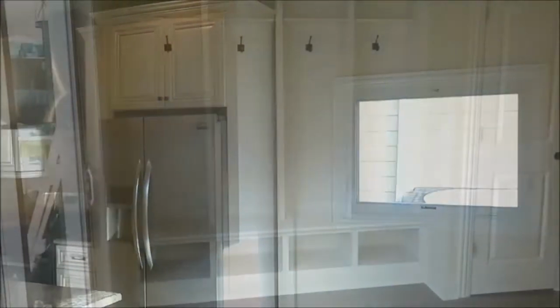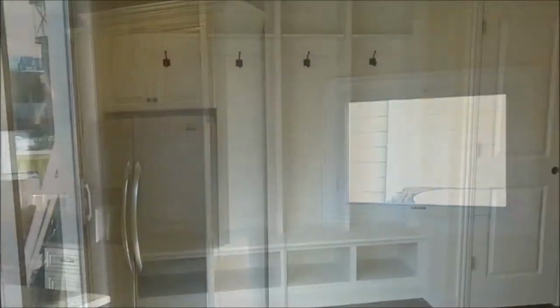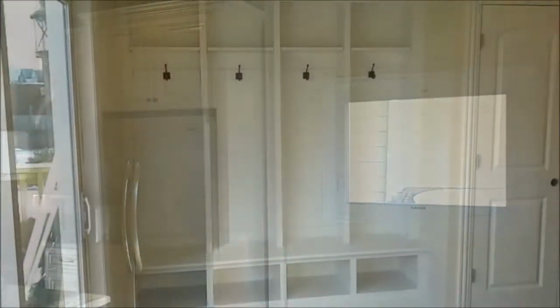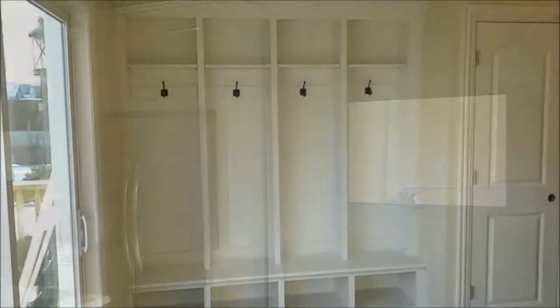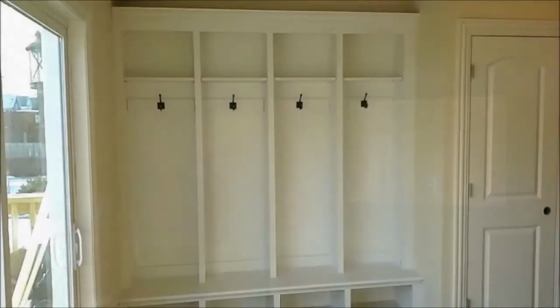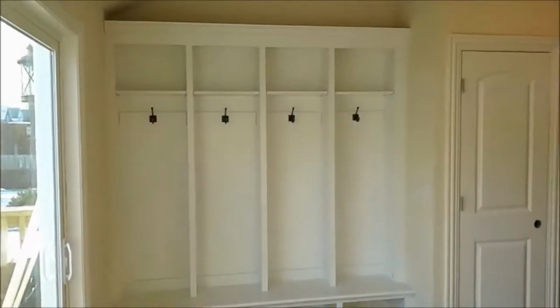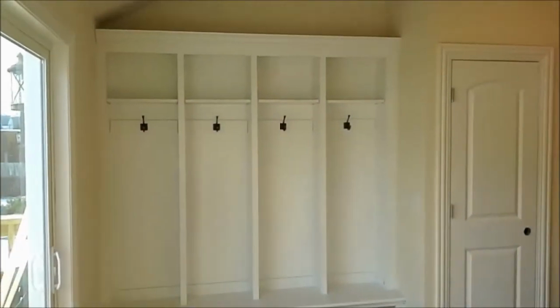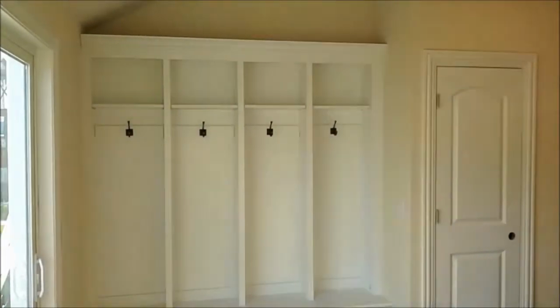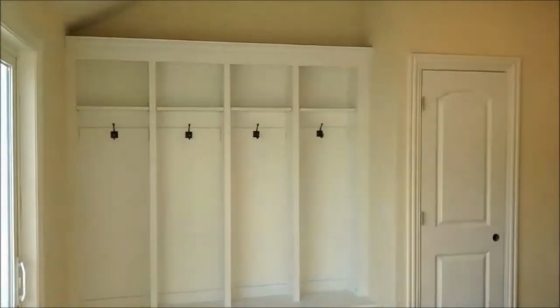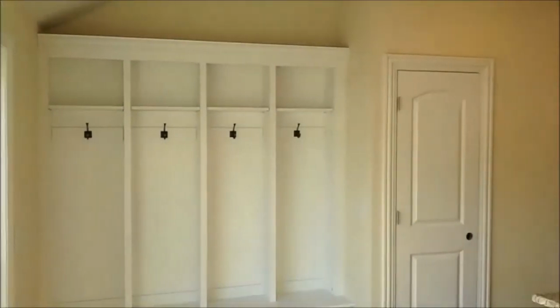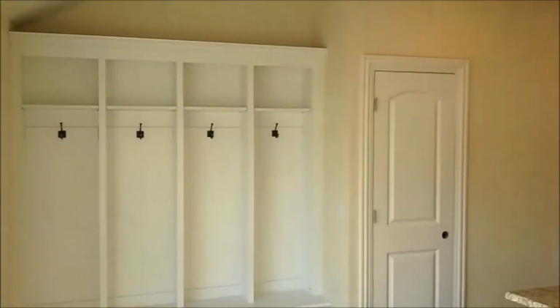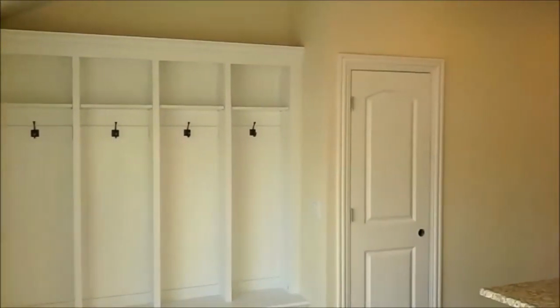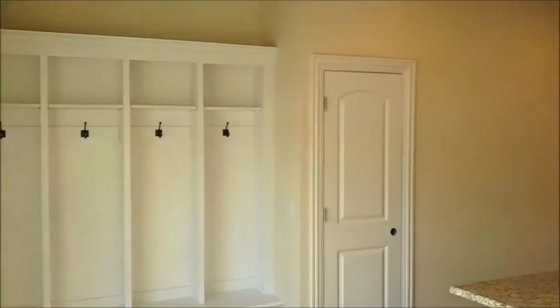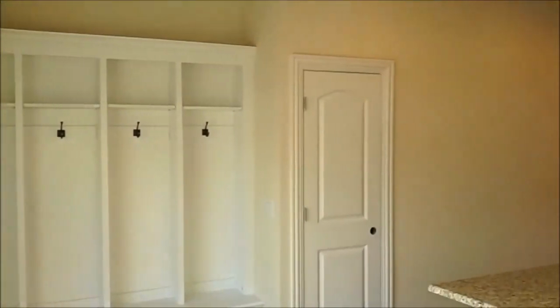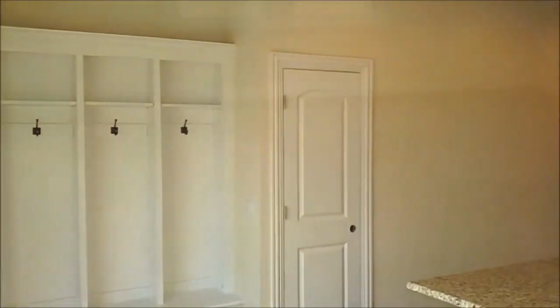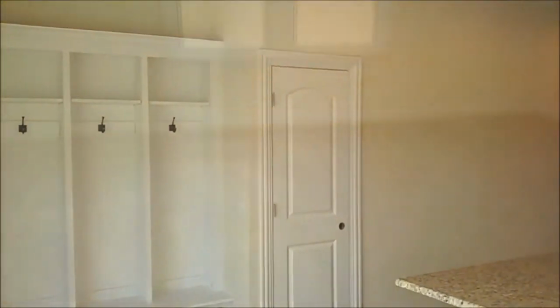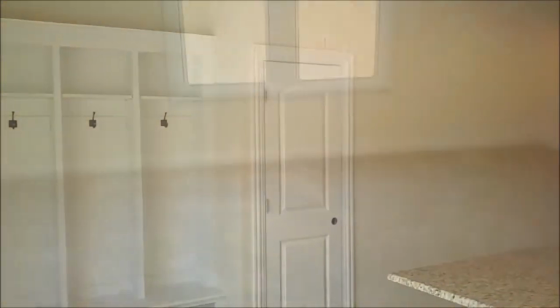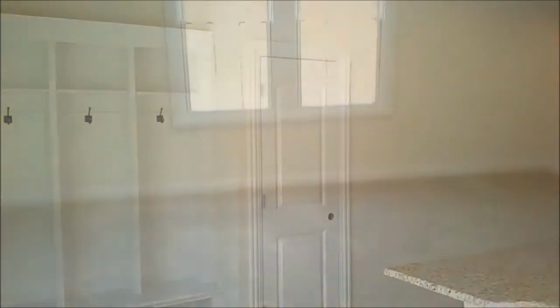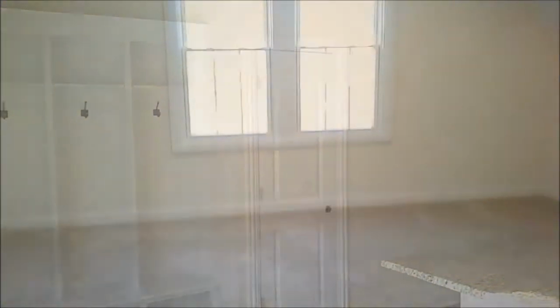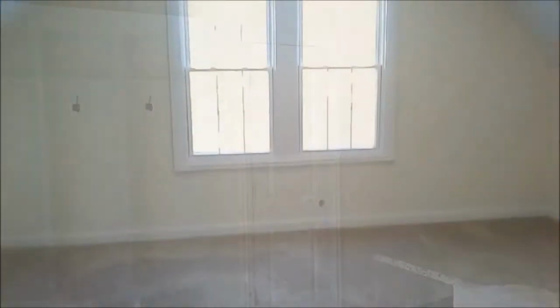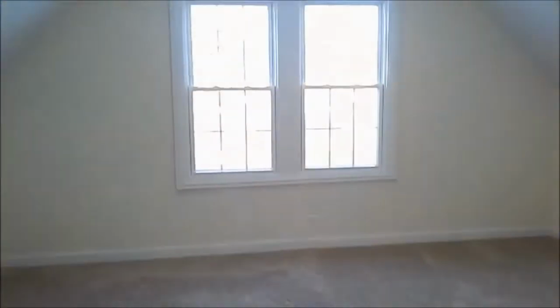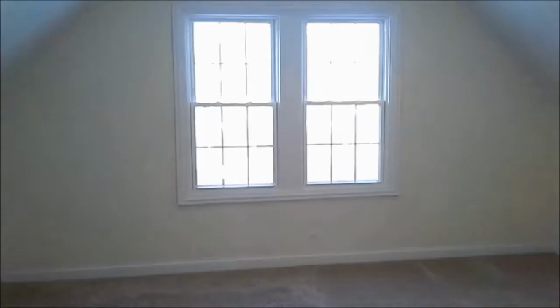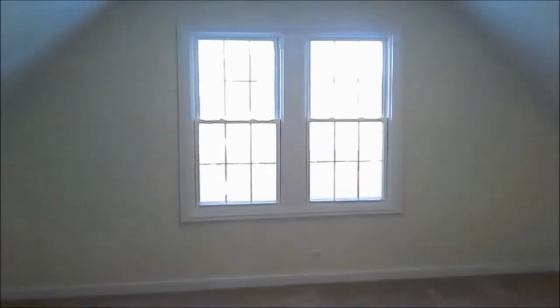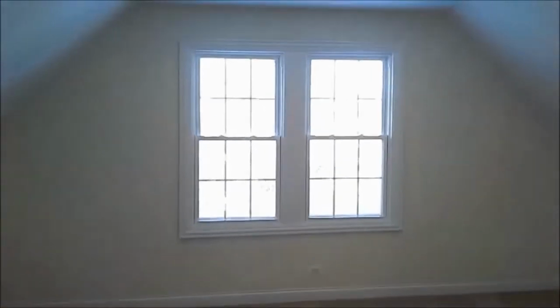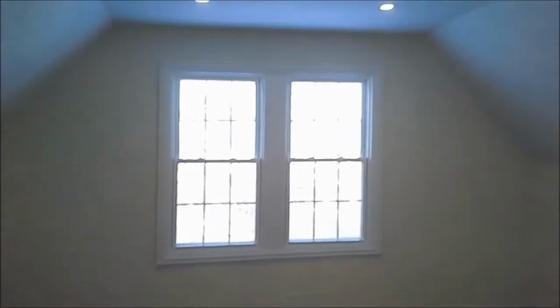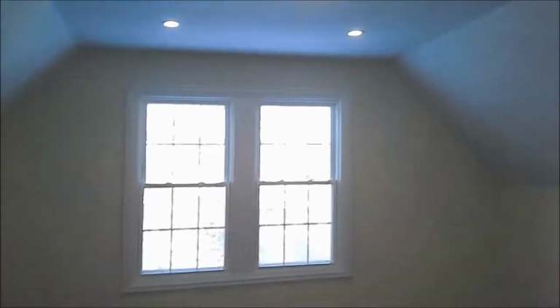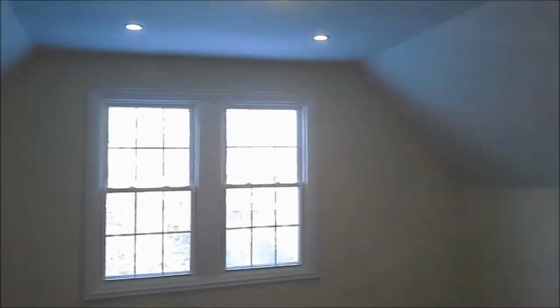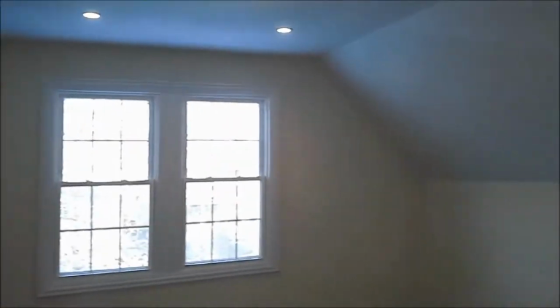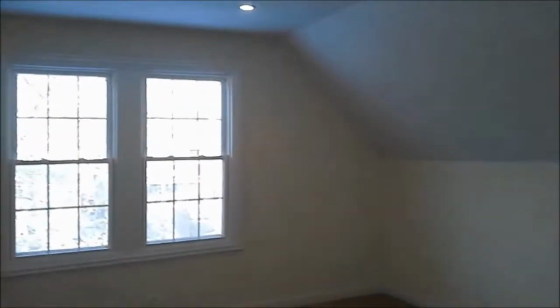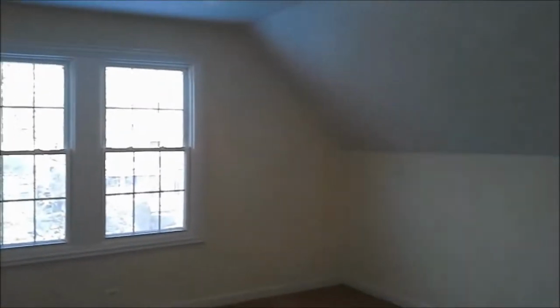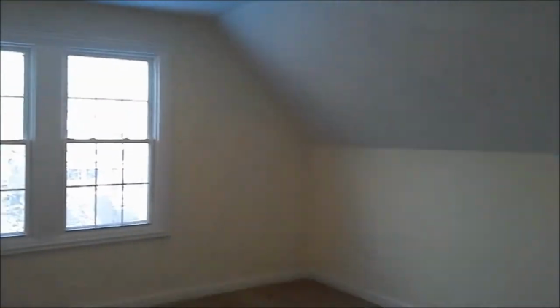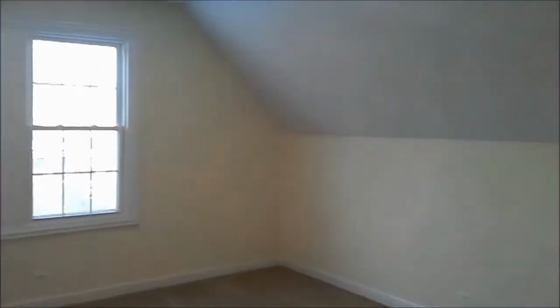More storage with custom-built lockers and cubbies. Two large bedrooms on the second floor with soft carpeted floors.